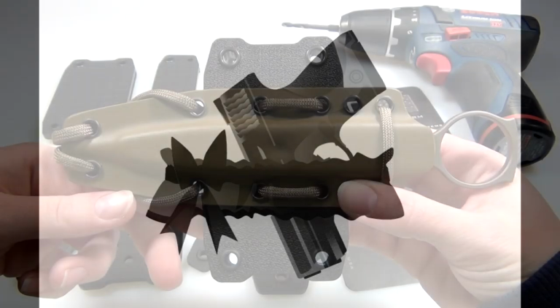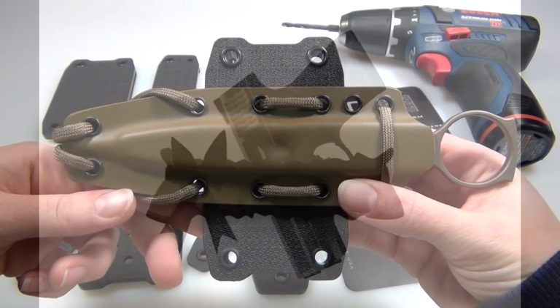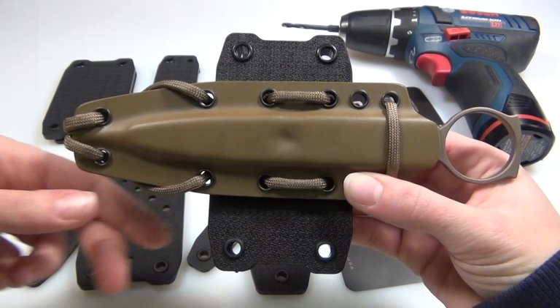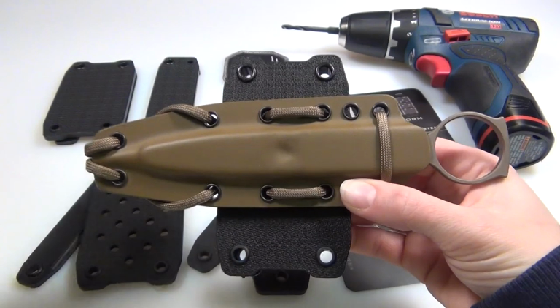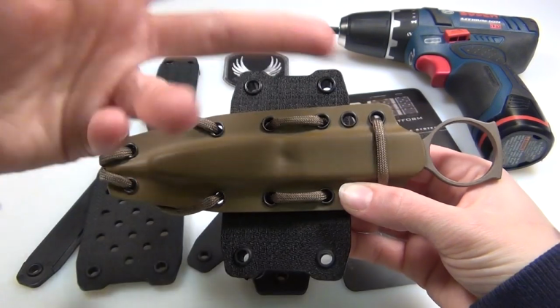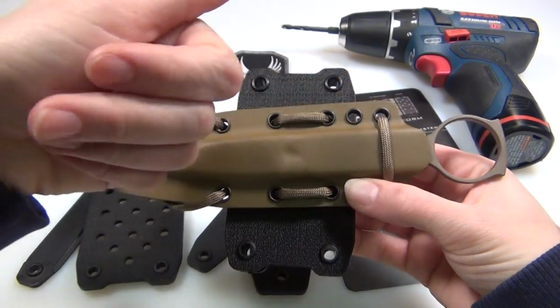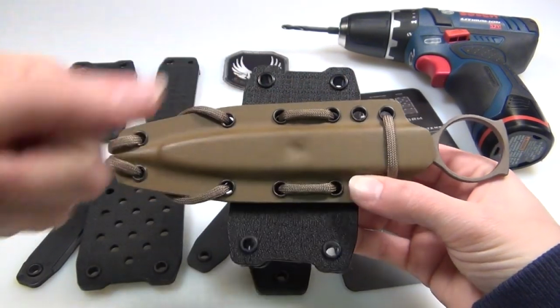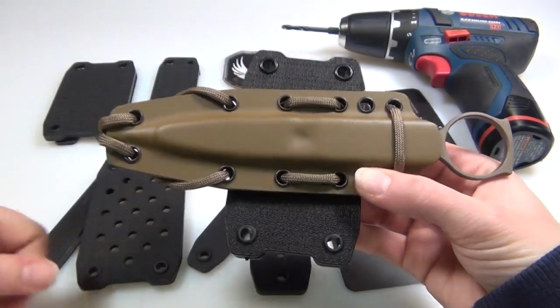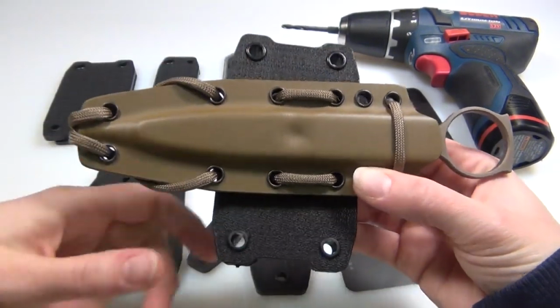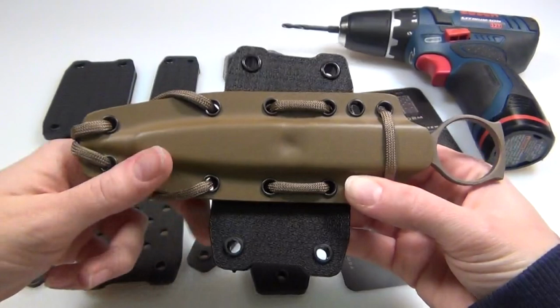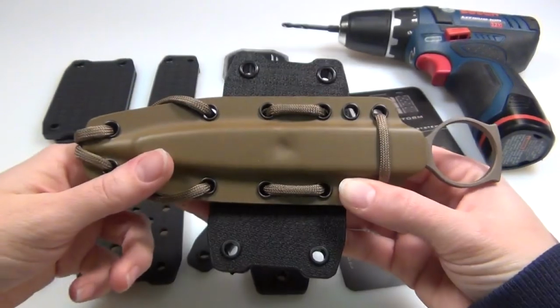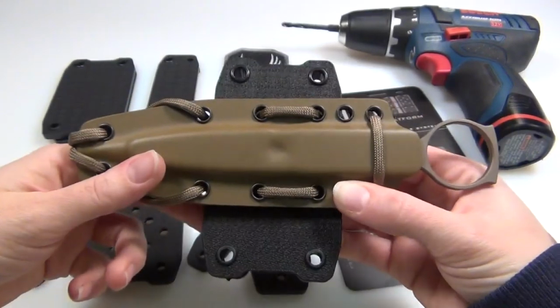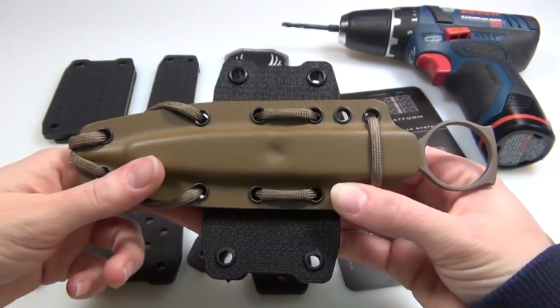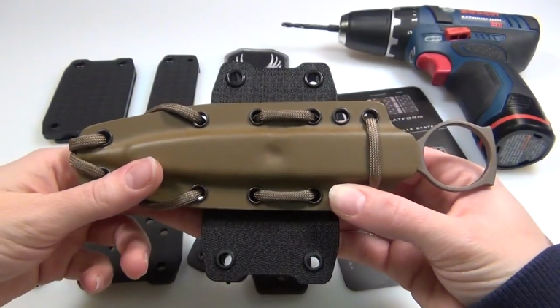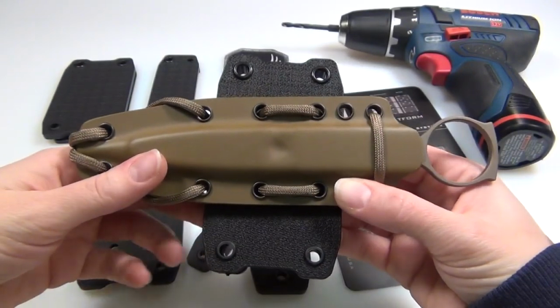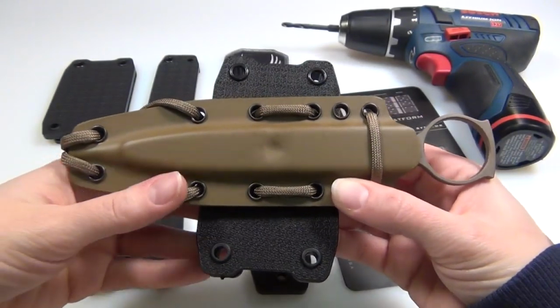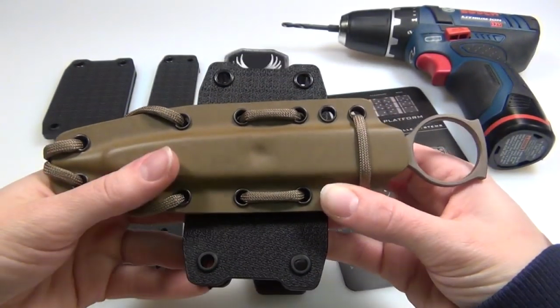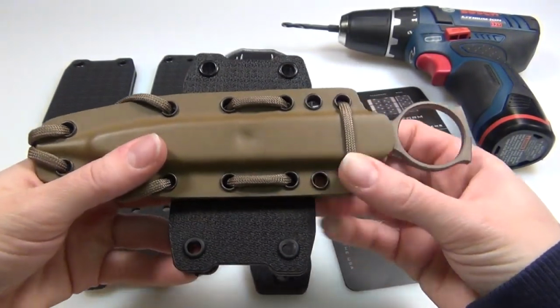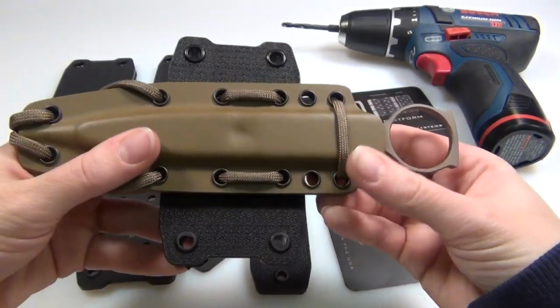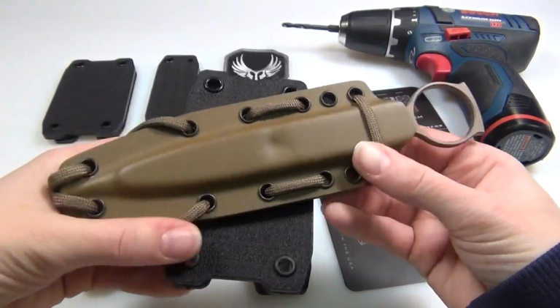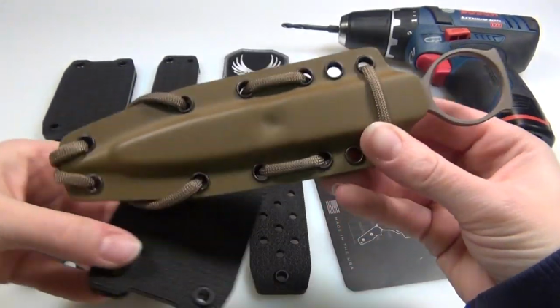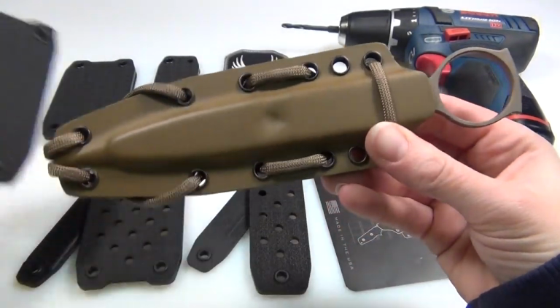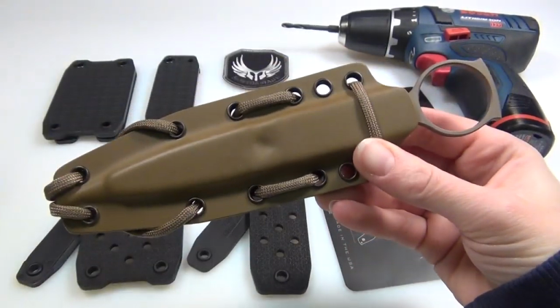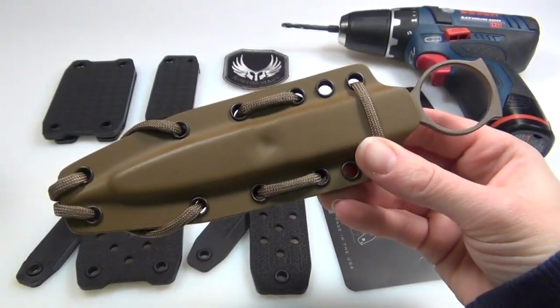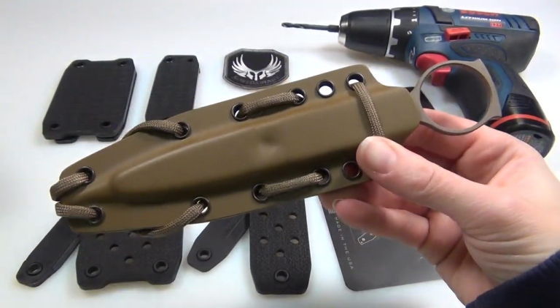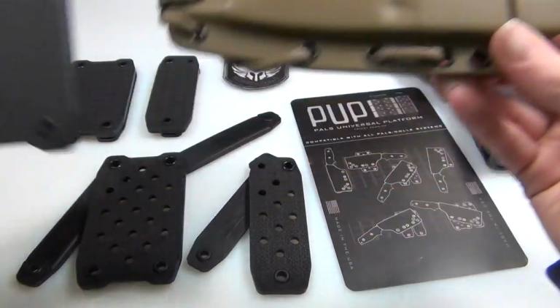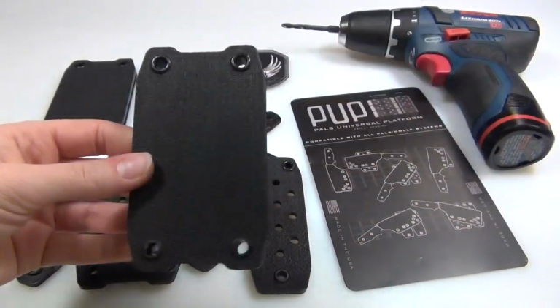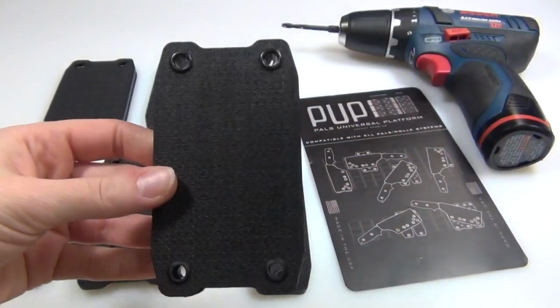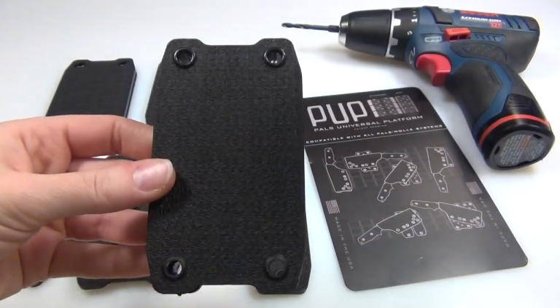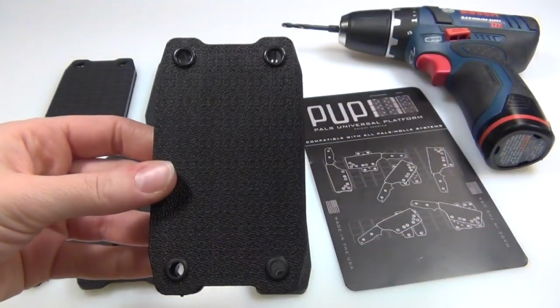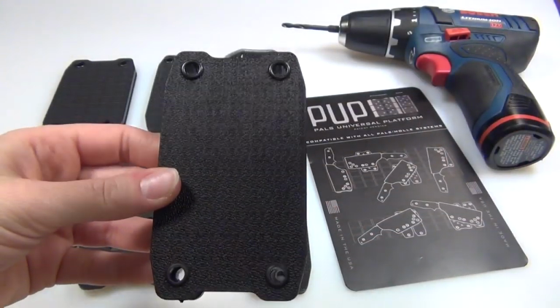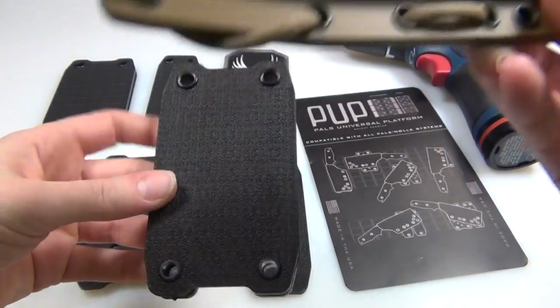Hey guys, today I'm going to do a little instructional video on how to mount this Spartan blade to a blank Bwiedemann Pup.